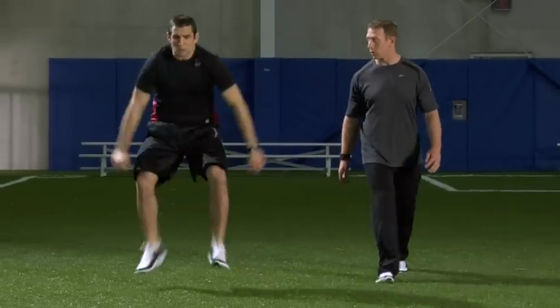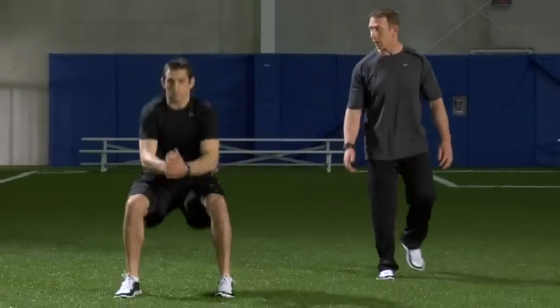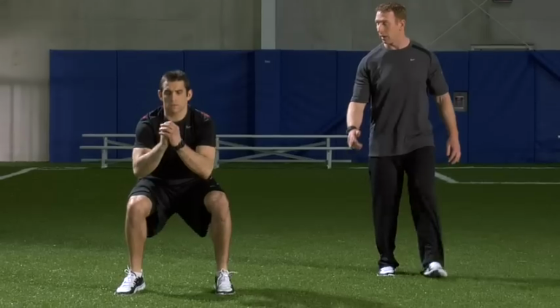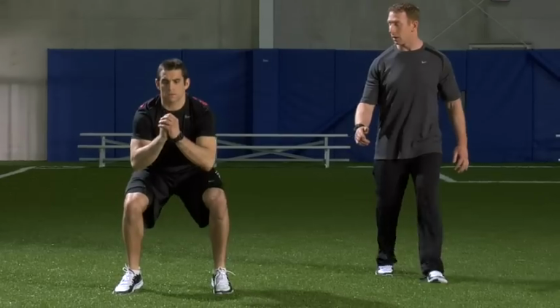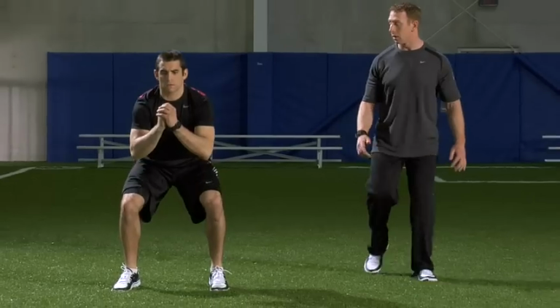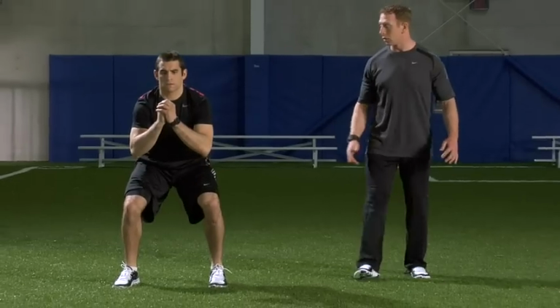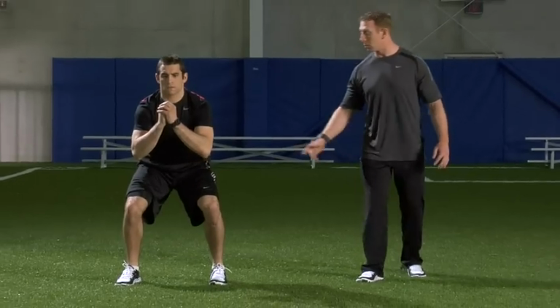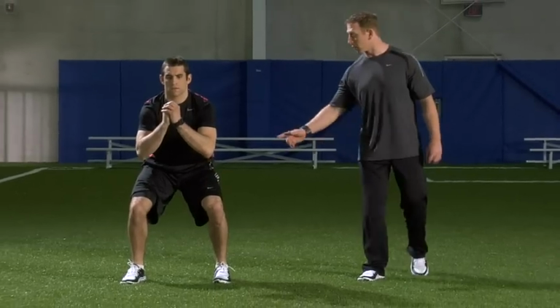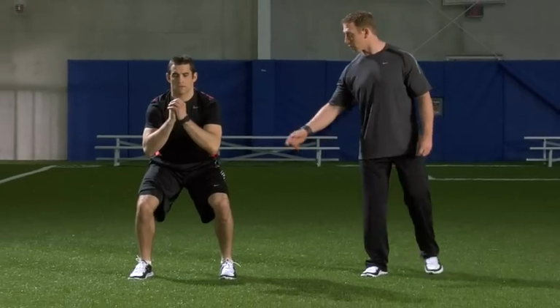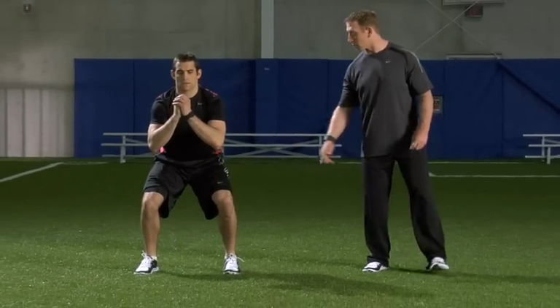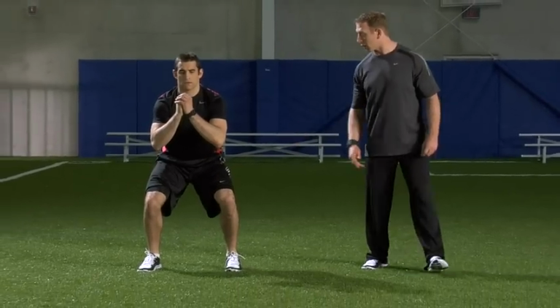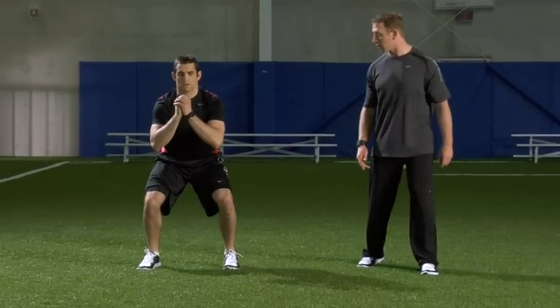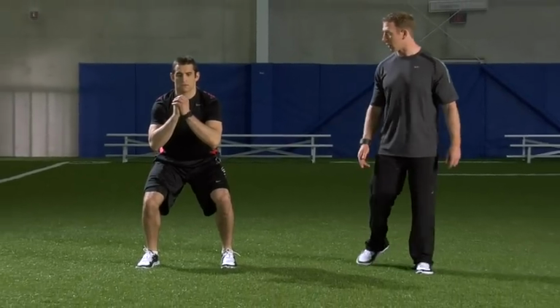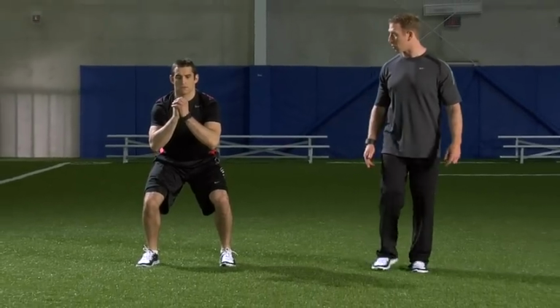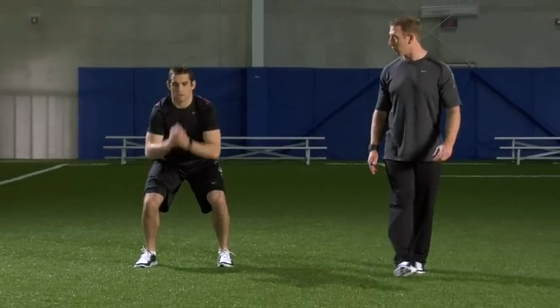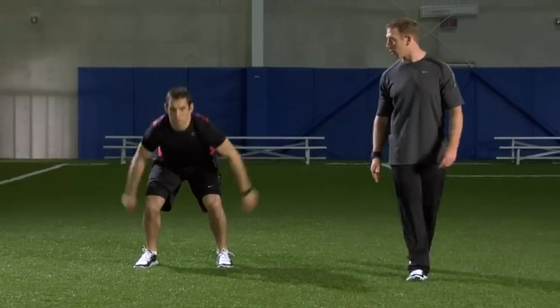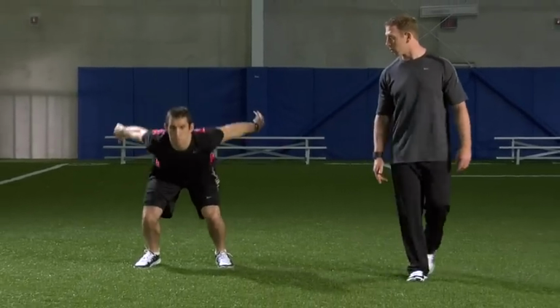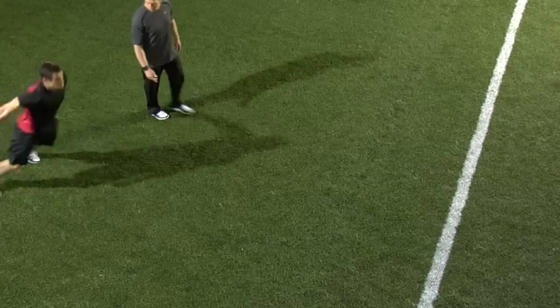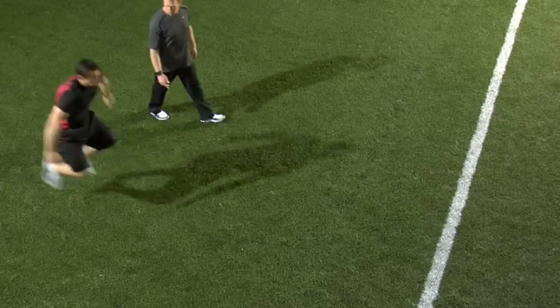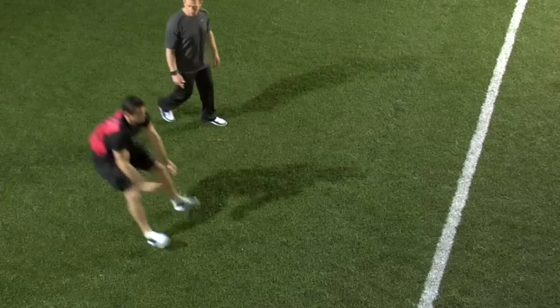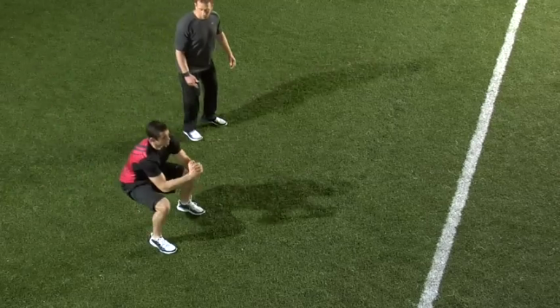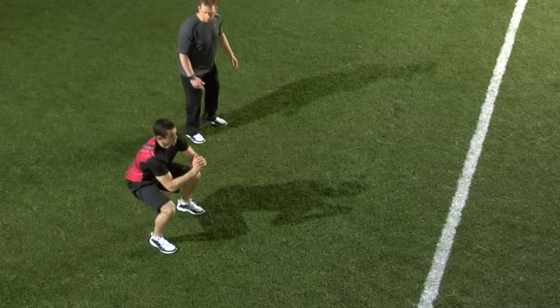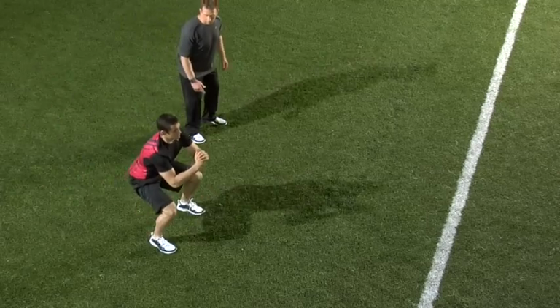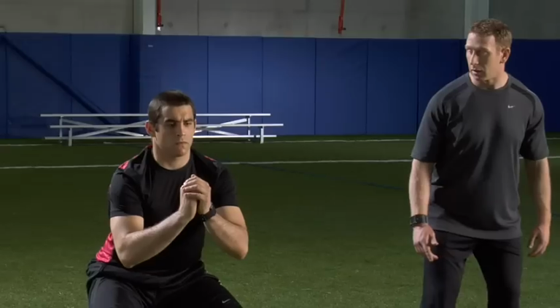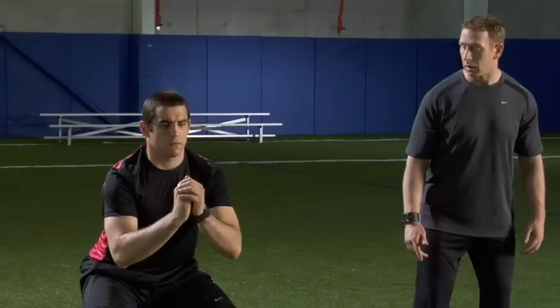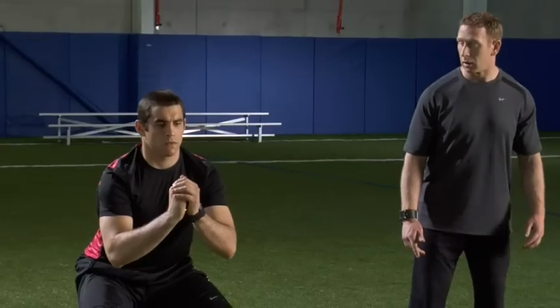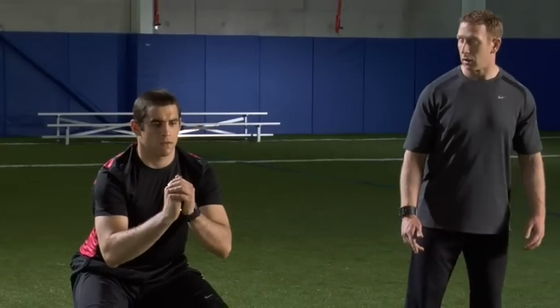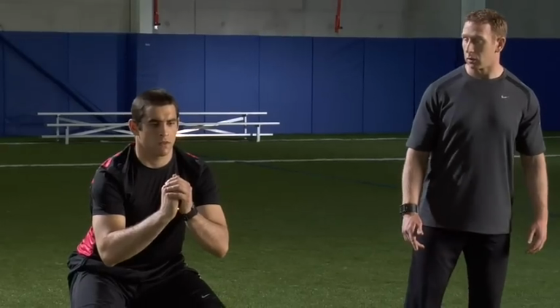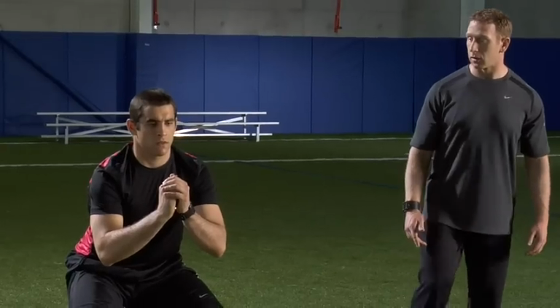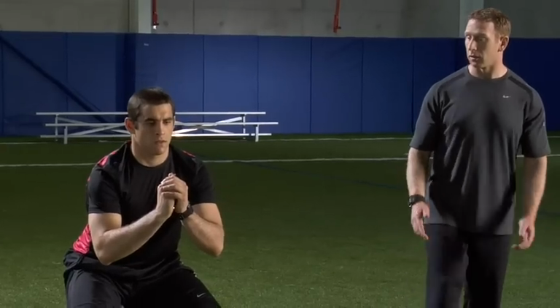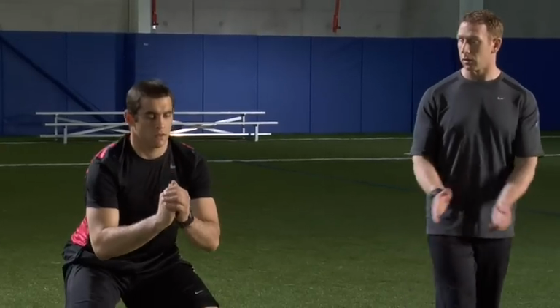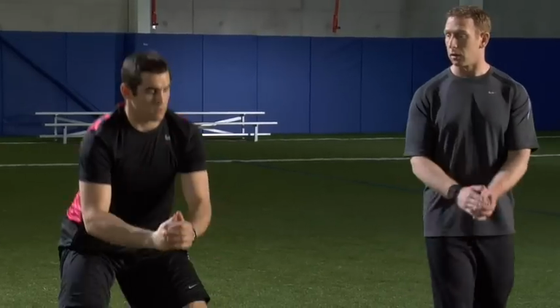Stick that landing, good position, good posture. Now drive — one good one — and stick. Good stuff, looks good.